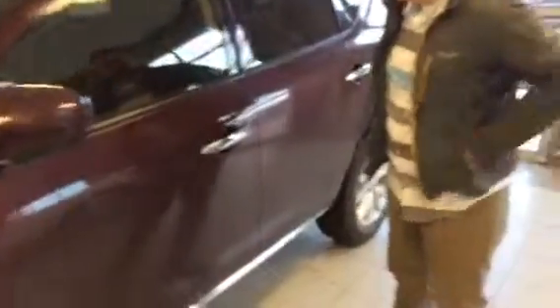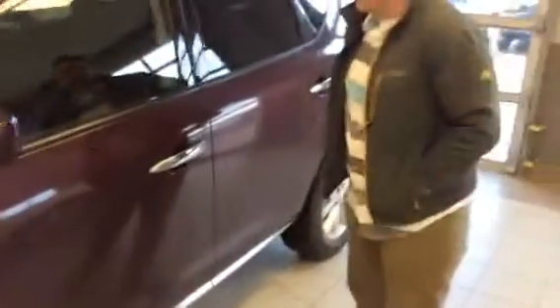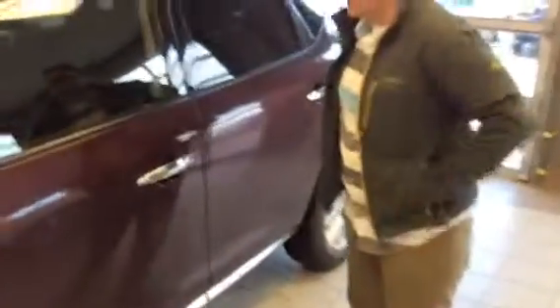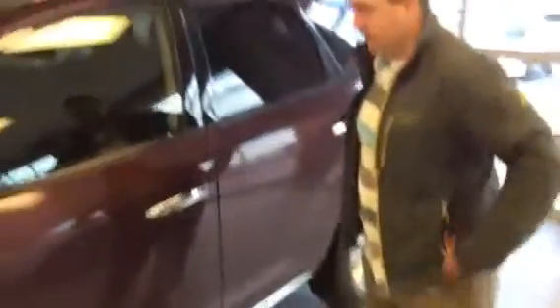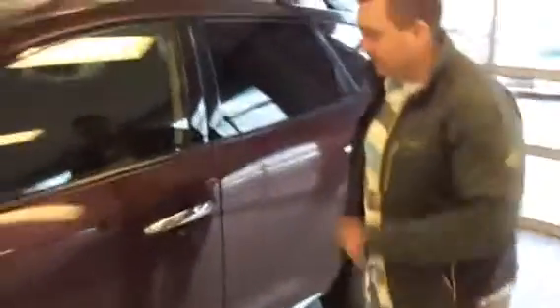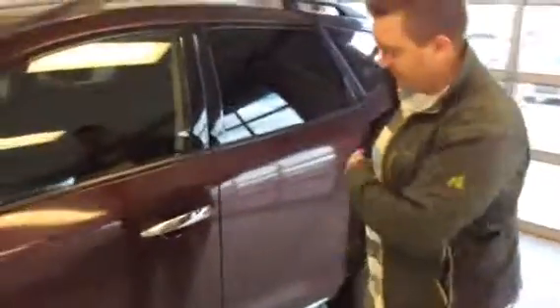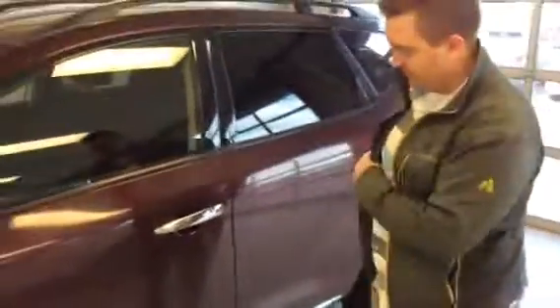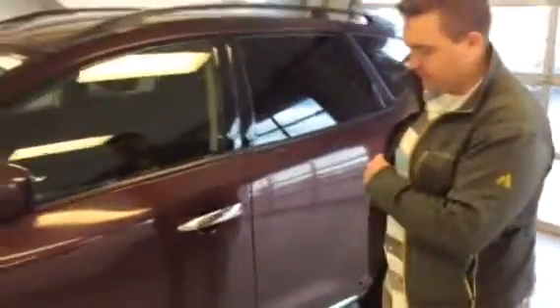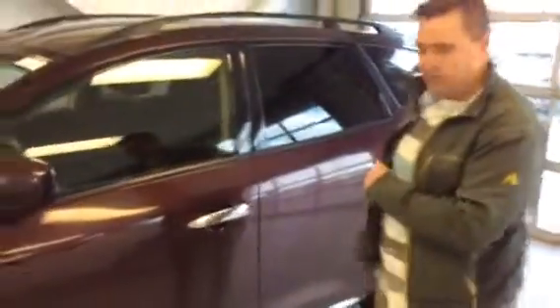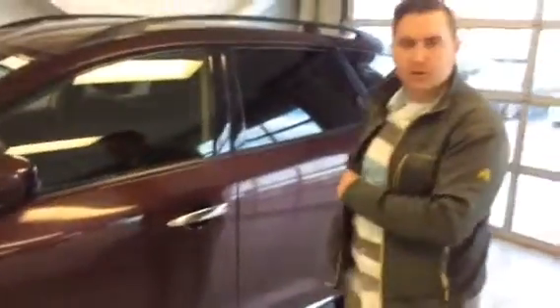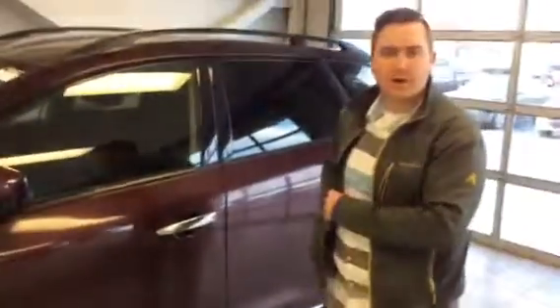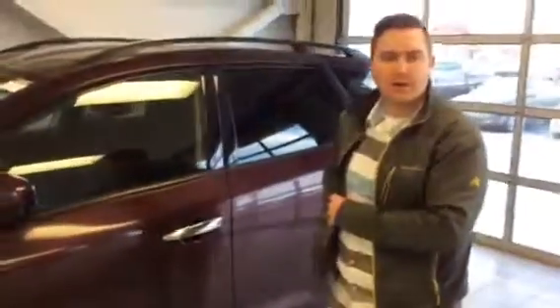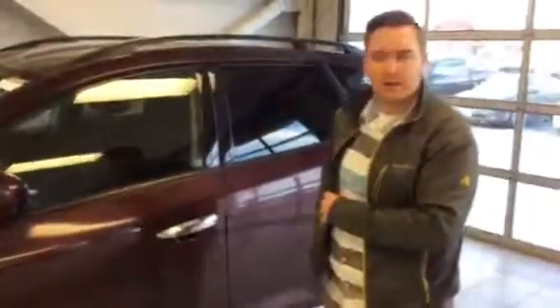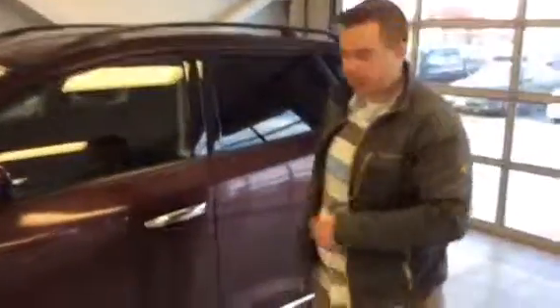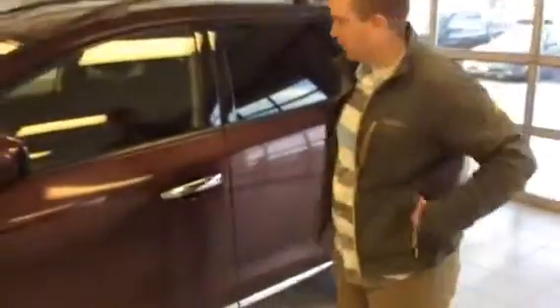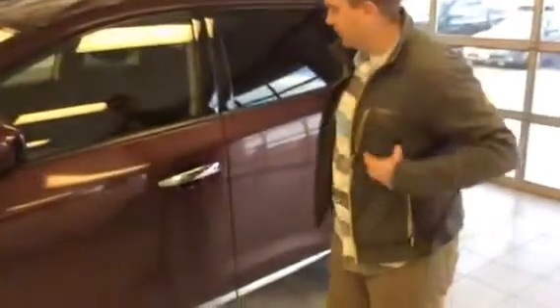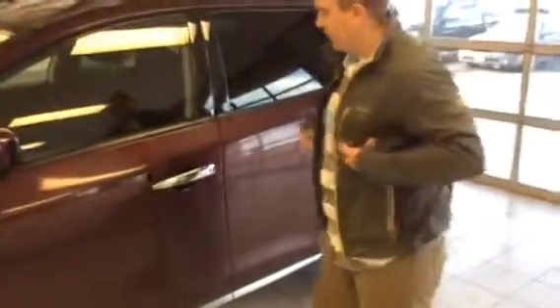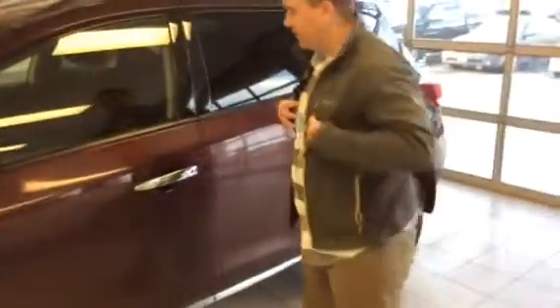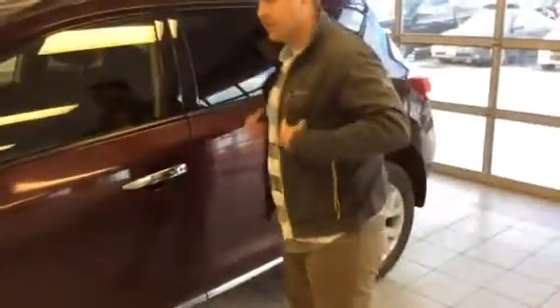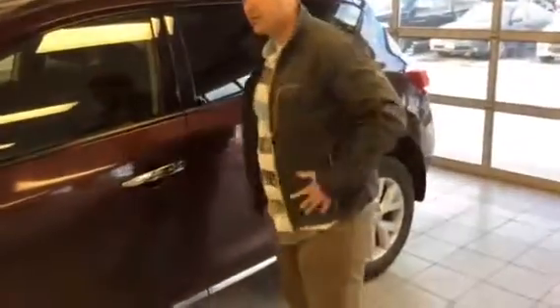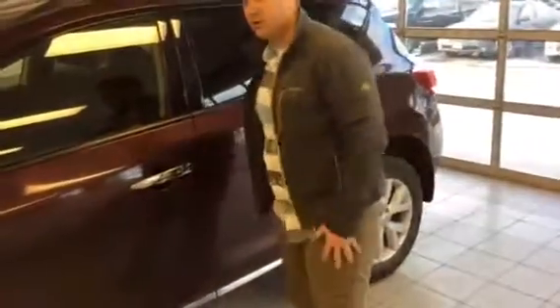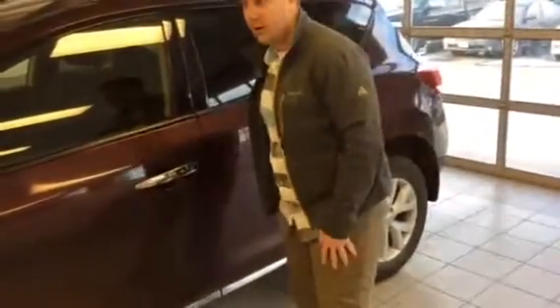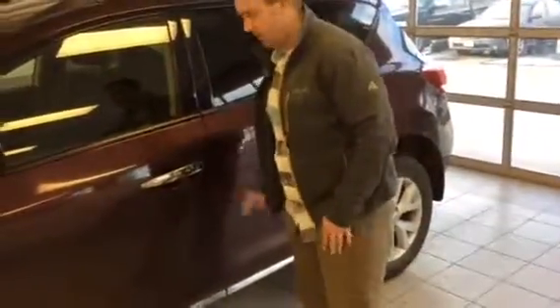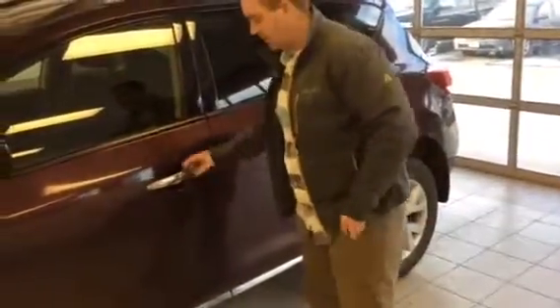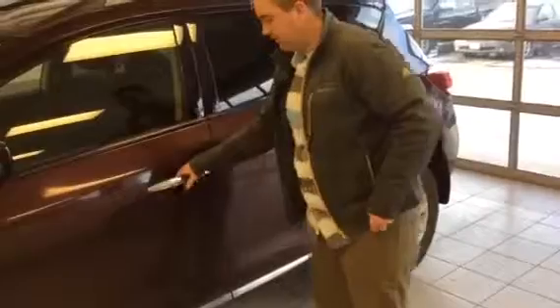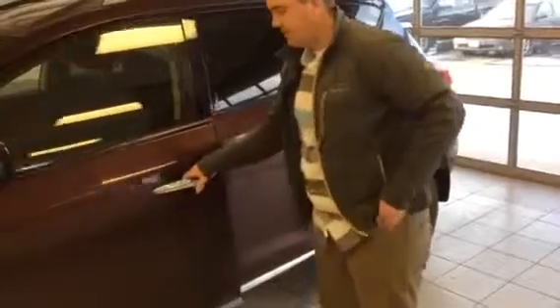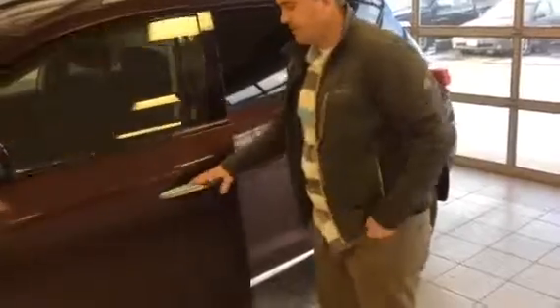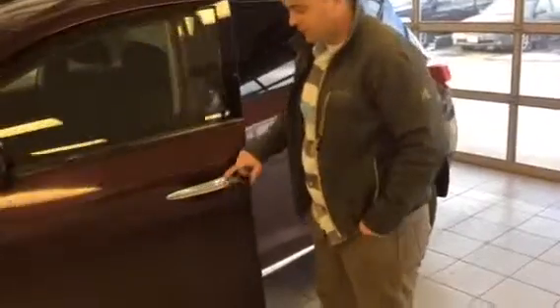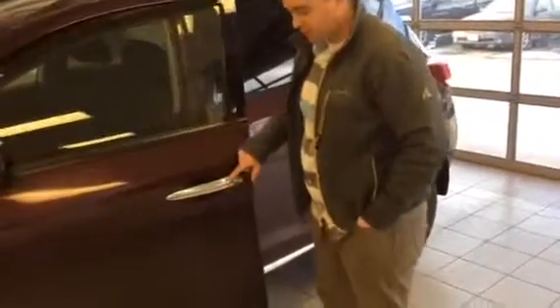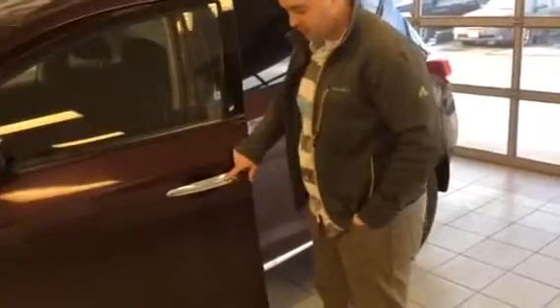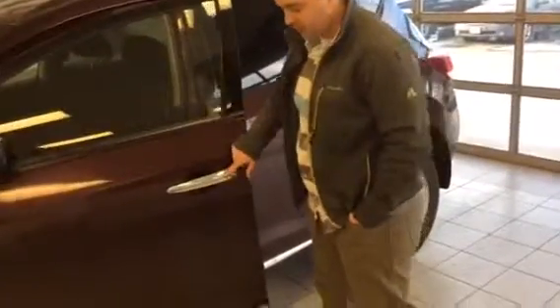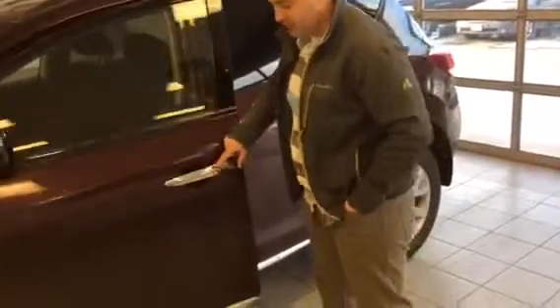Nissan Intelligent Key — you can lock and unlock your door with the push of a button. Keys in my pocket, just like that. Locked and unlocked. It's perfect.